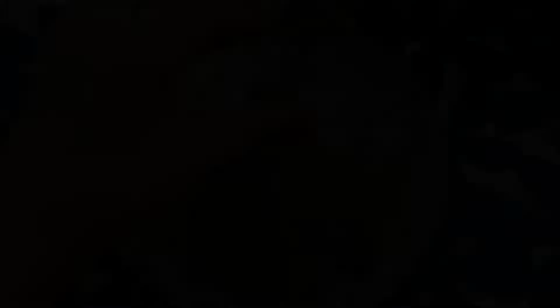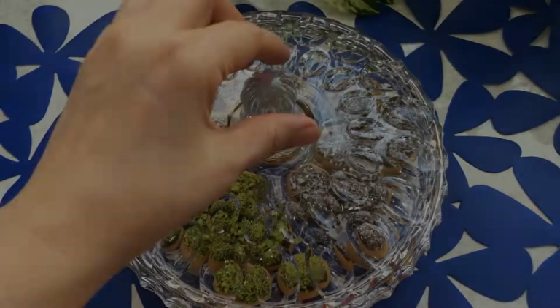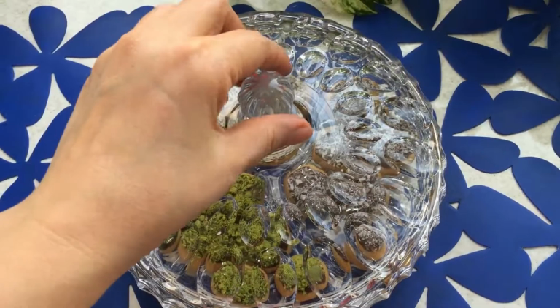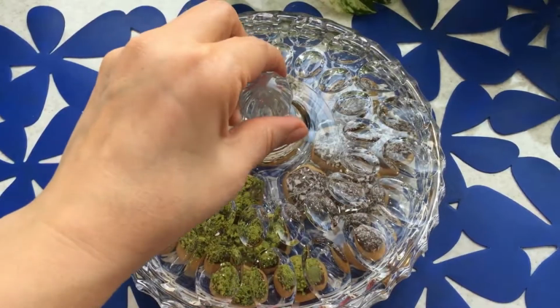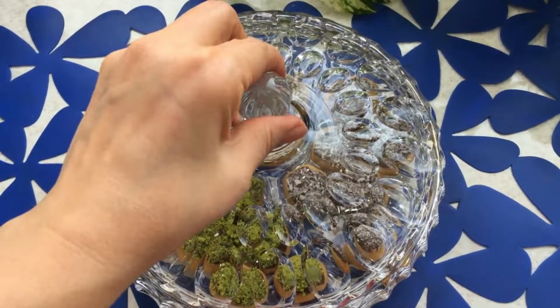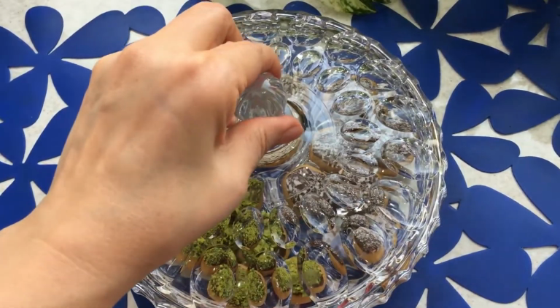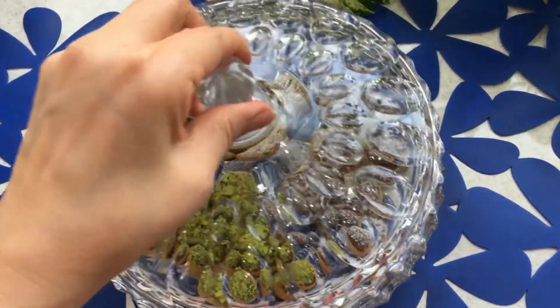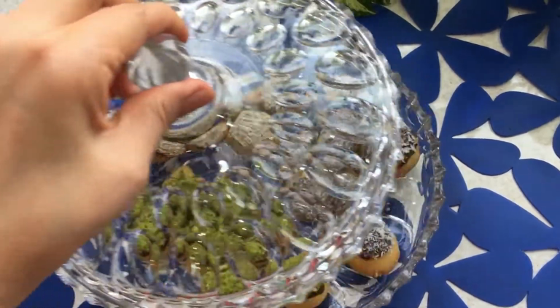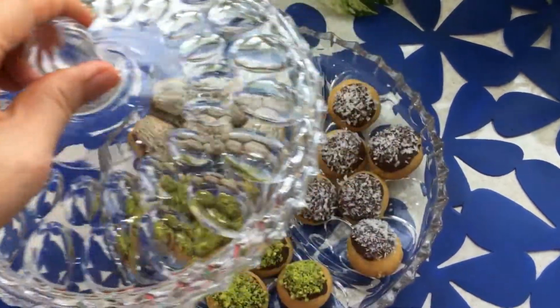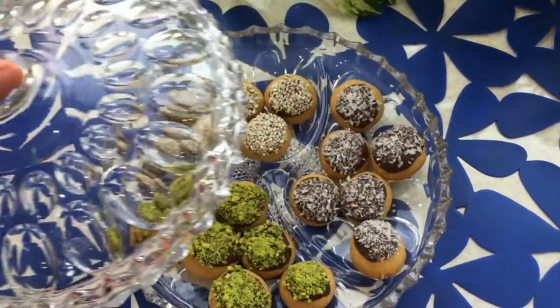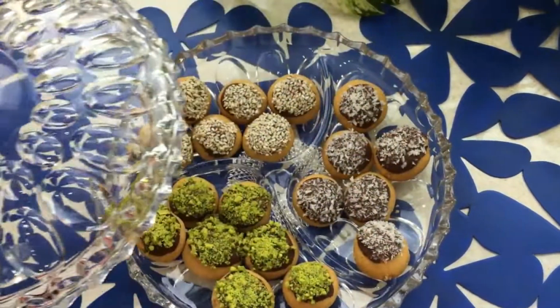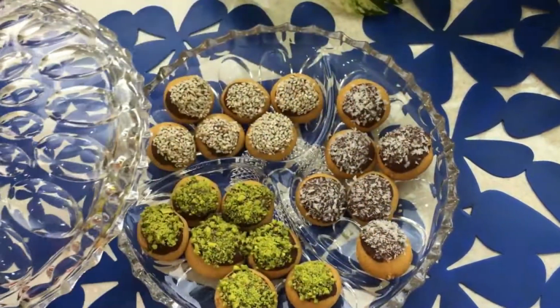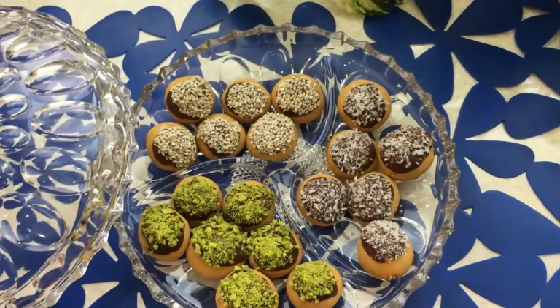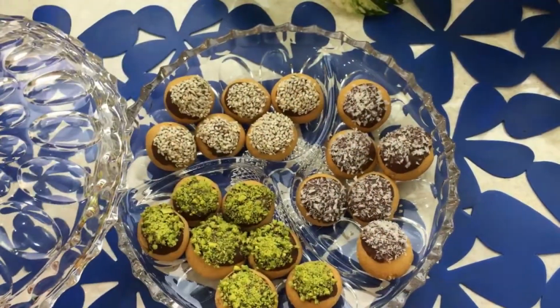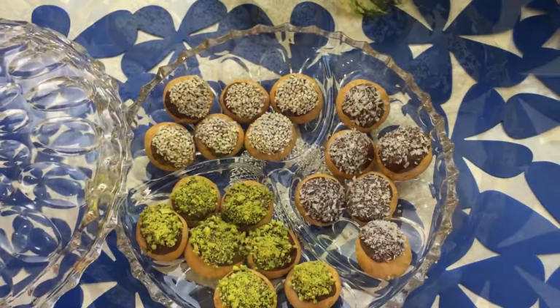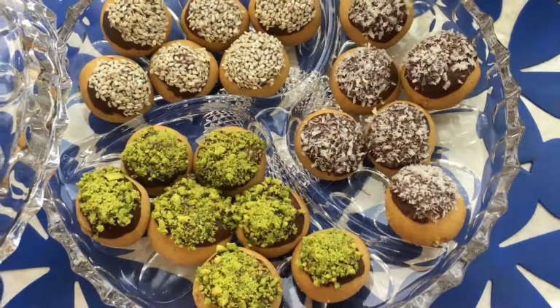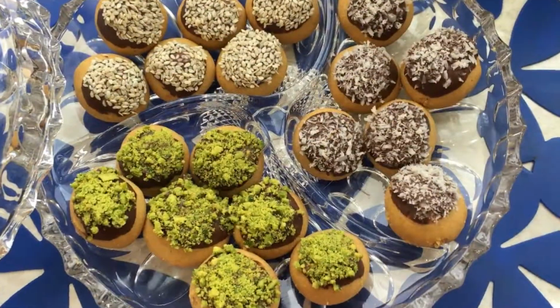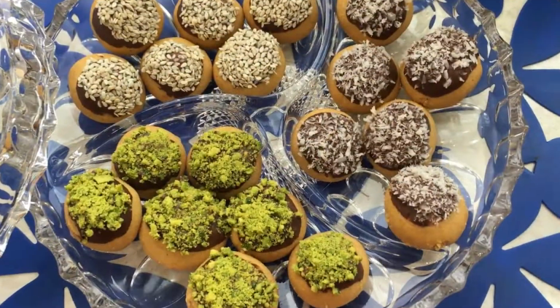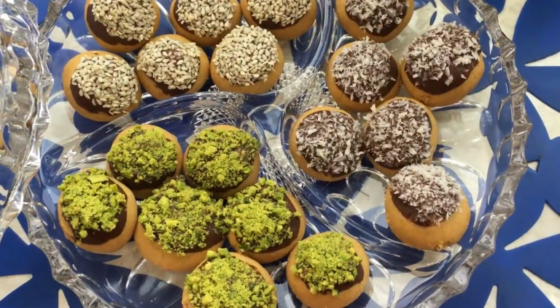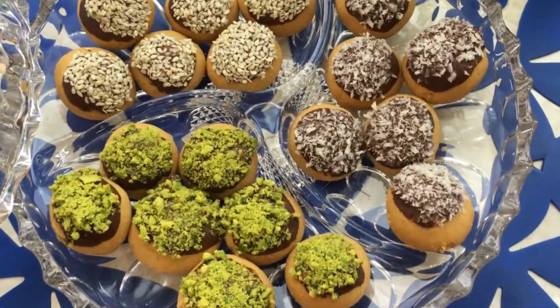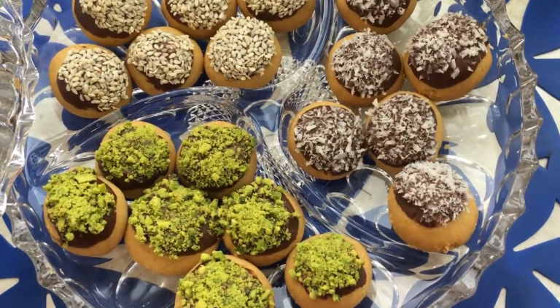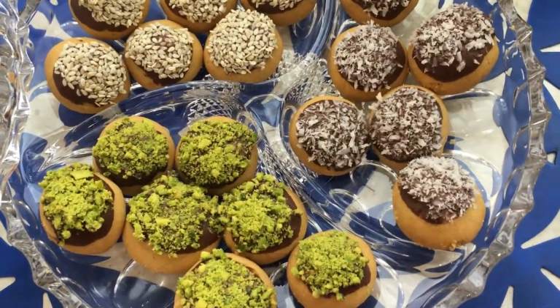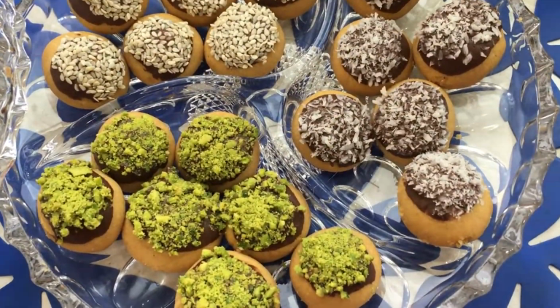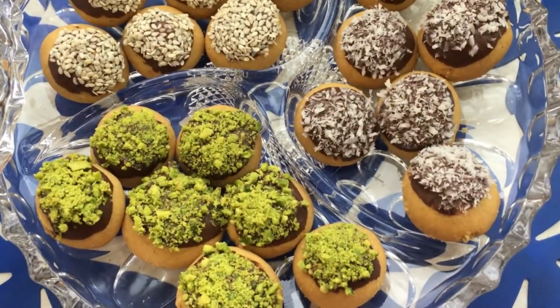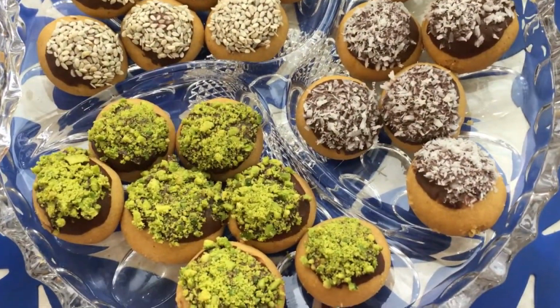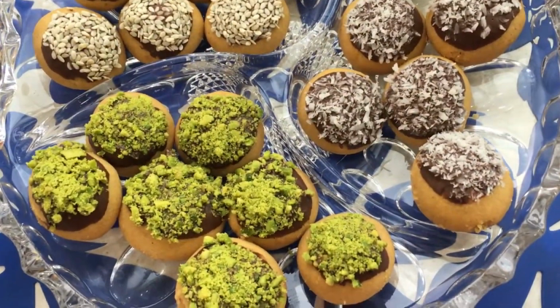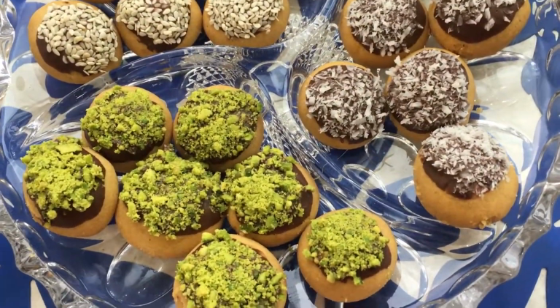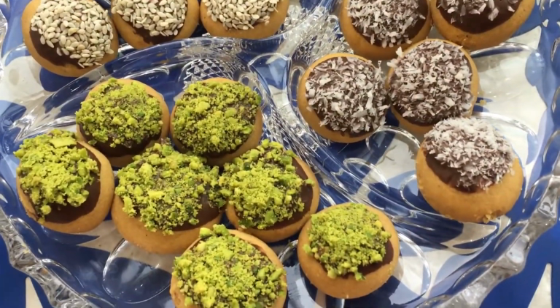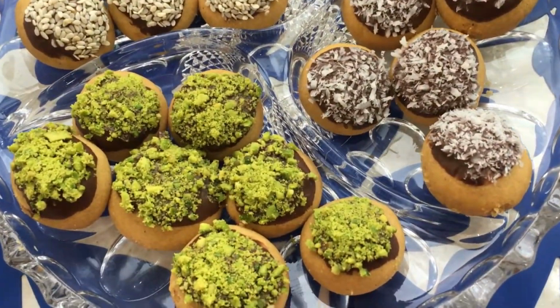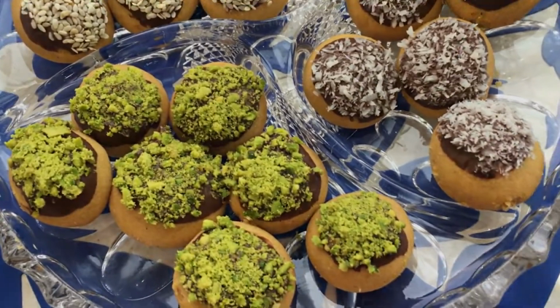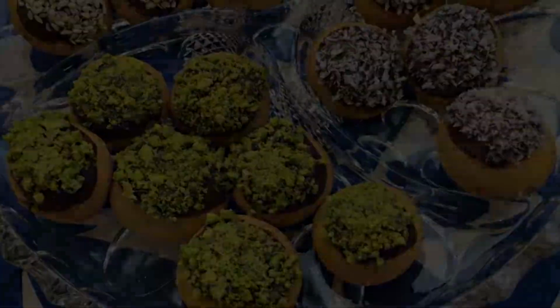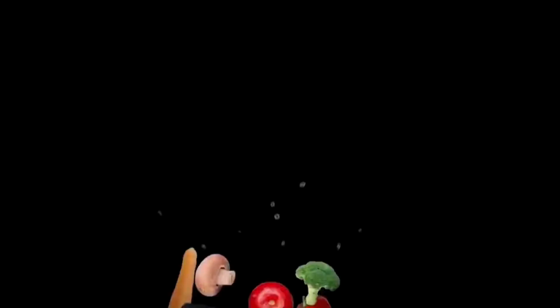Hey everyone, today I'm here with delicious and easy Persian chickpea cookies. Stay tuned.